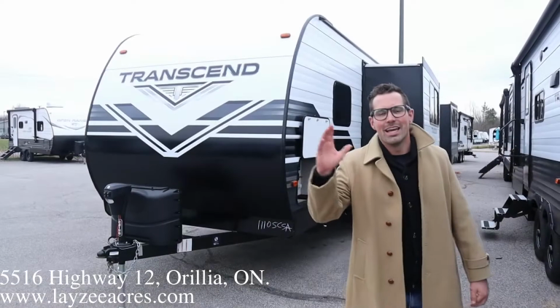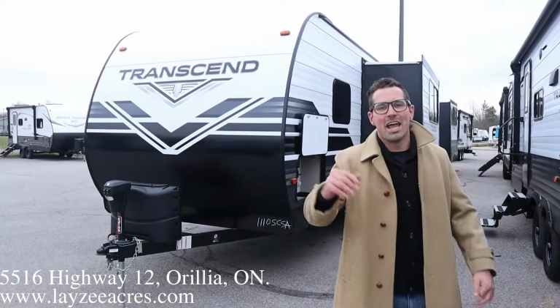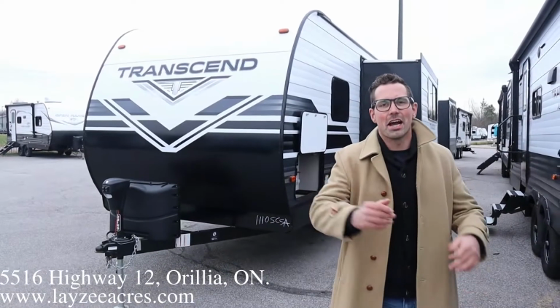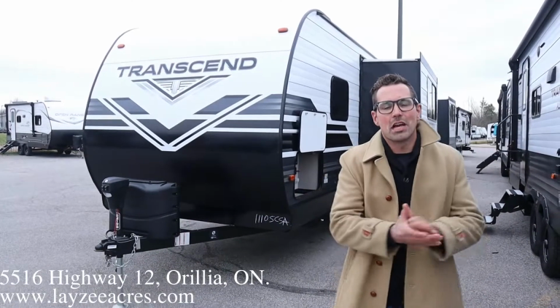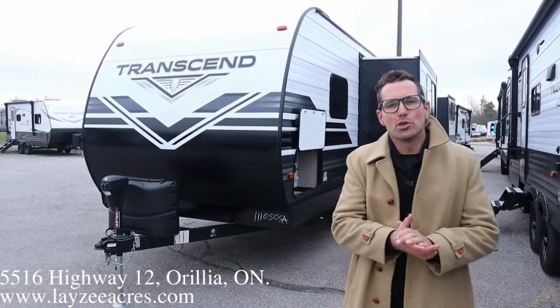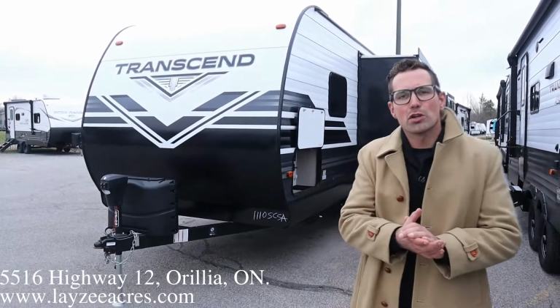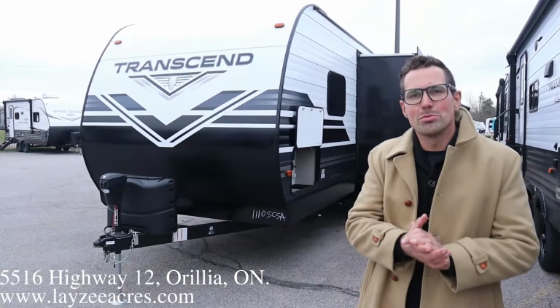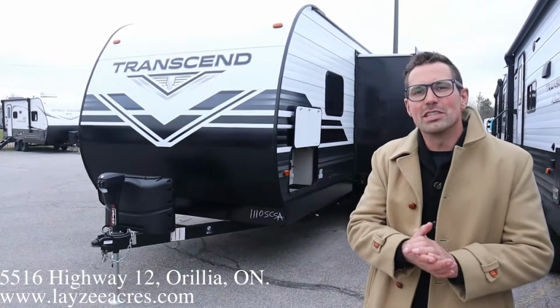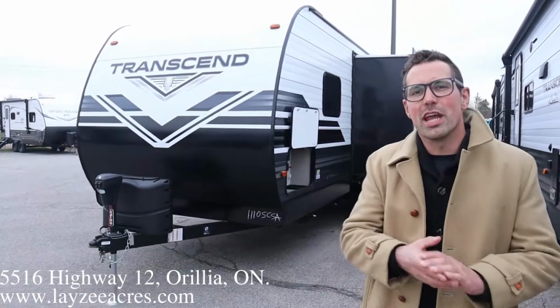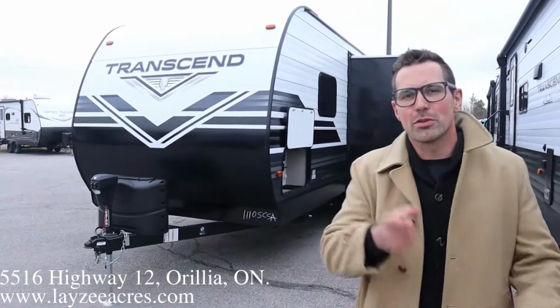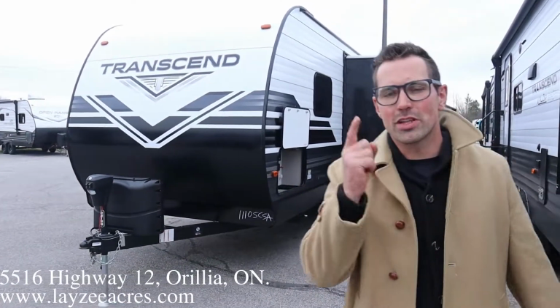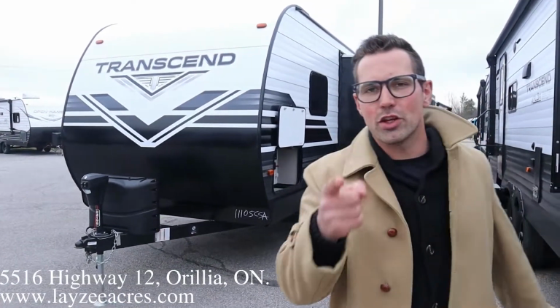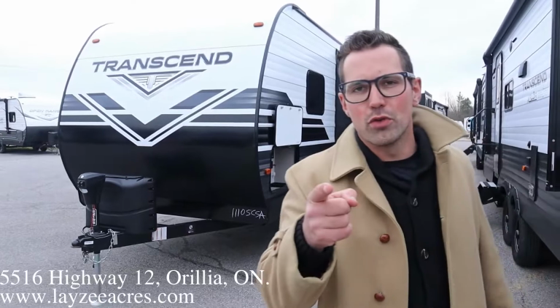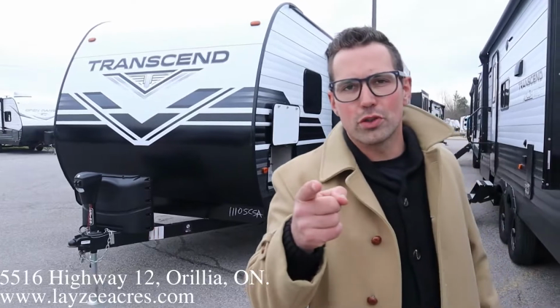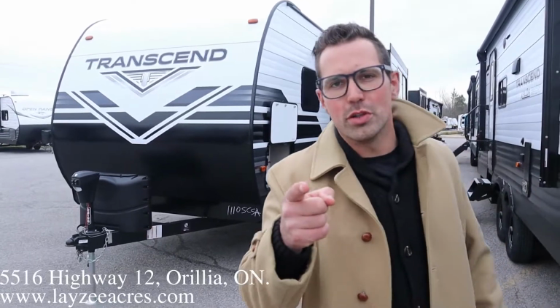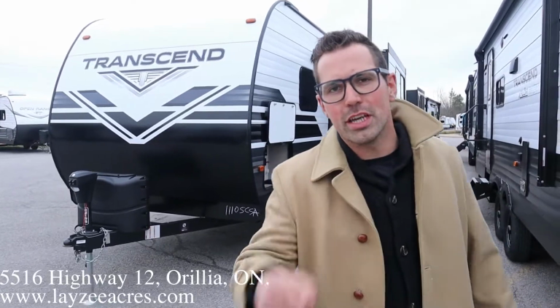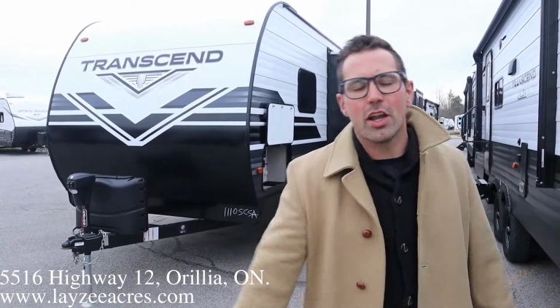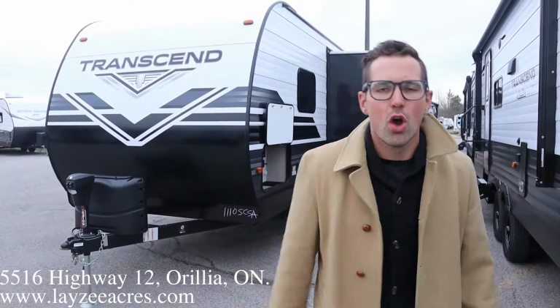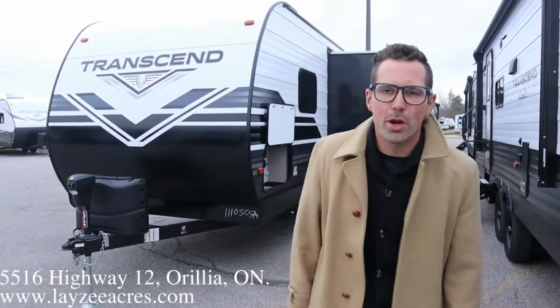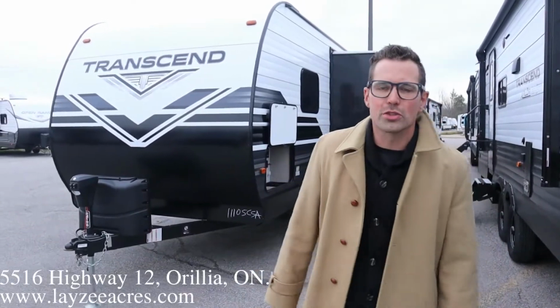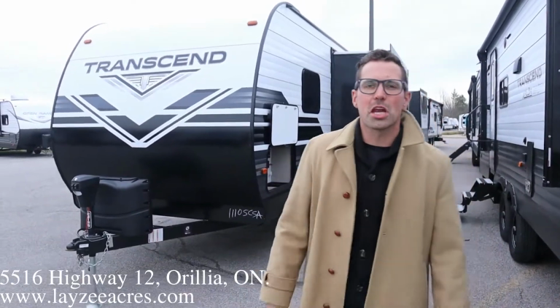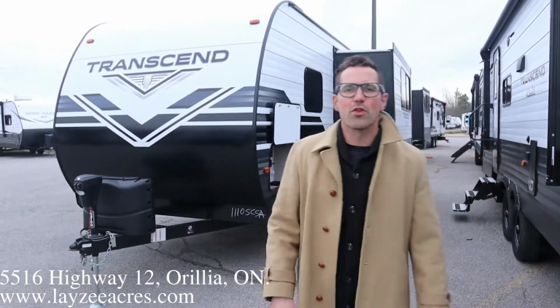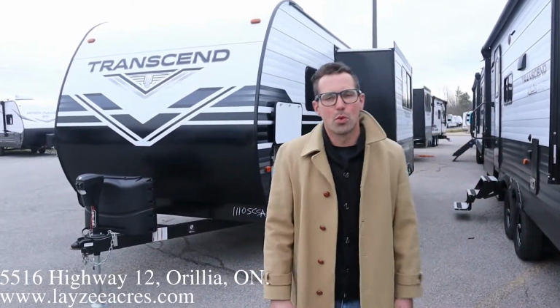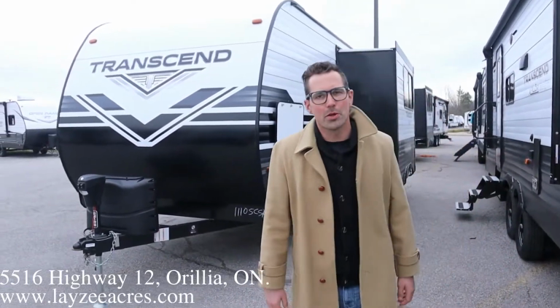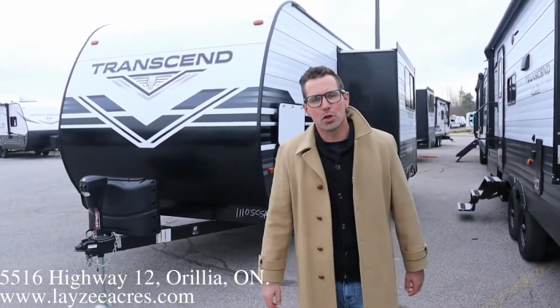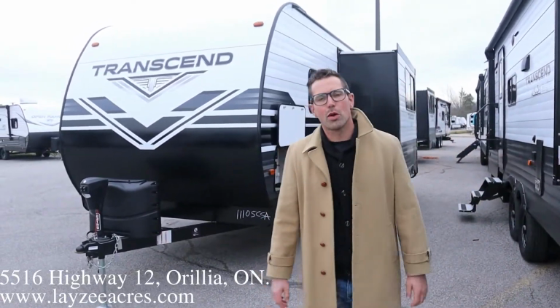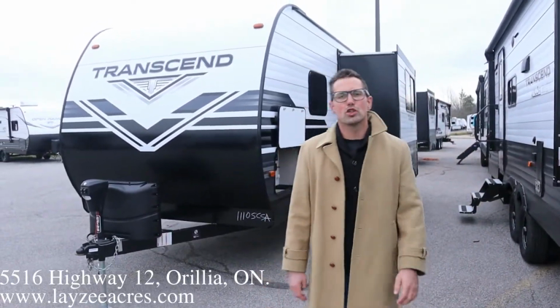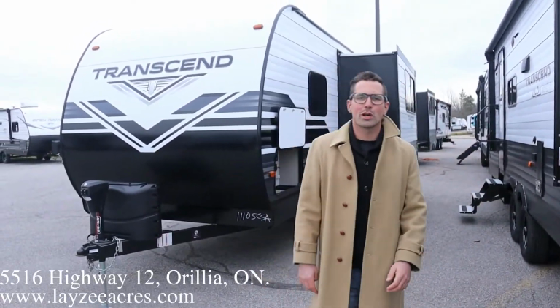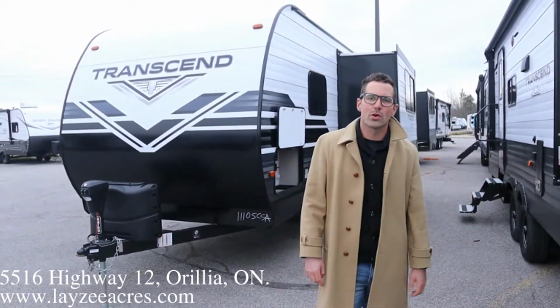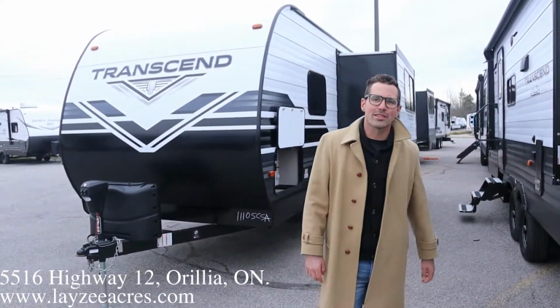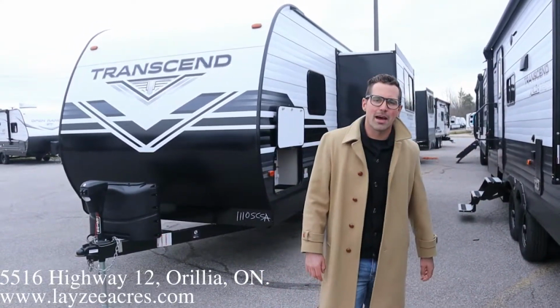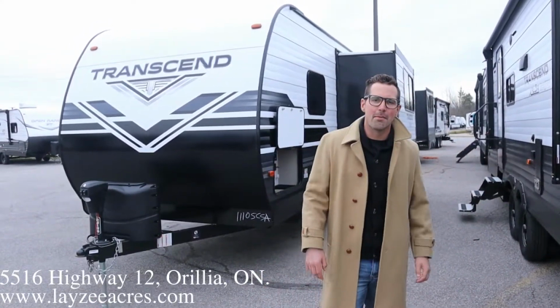Hey guys, I'm Josh from Lacey Acres. Thank you for tuning in. We are saving the world here, one trailer at a time.